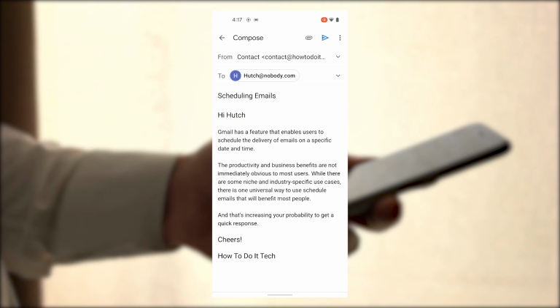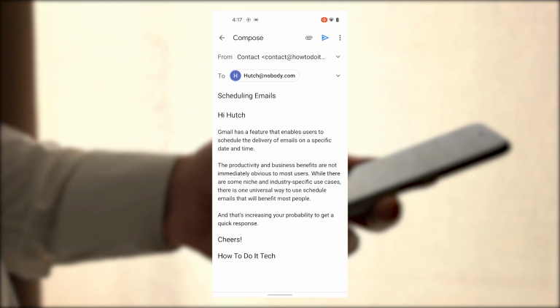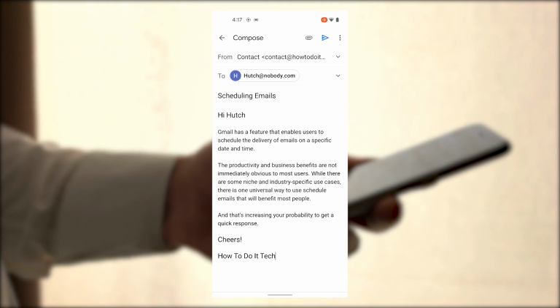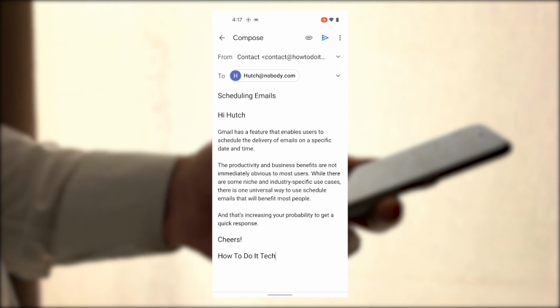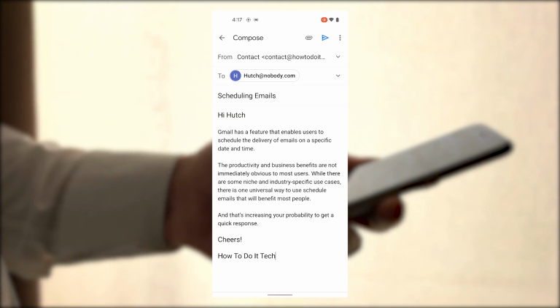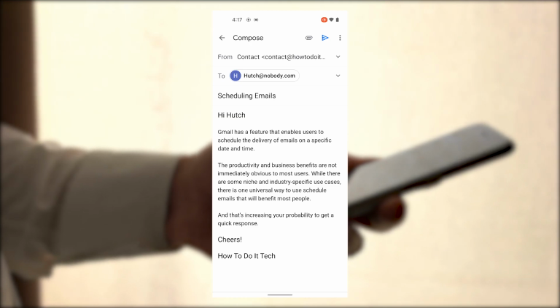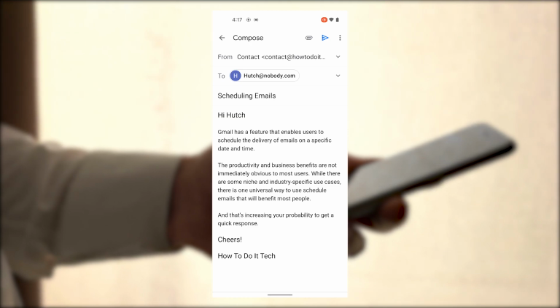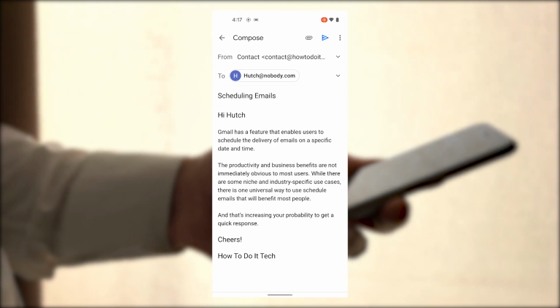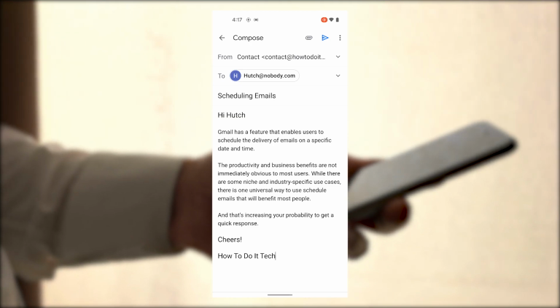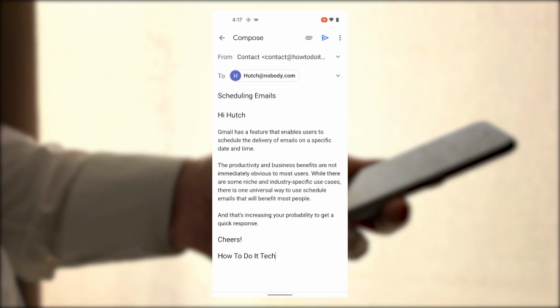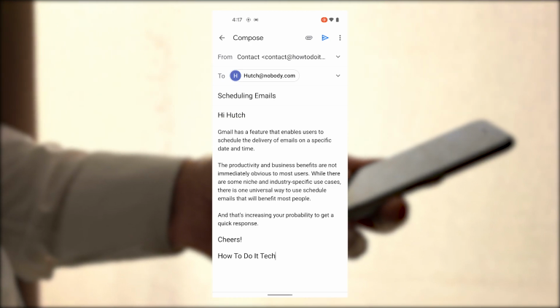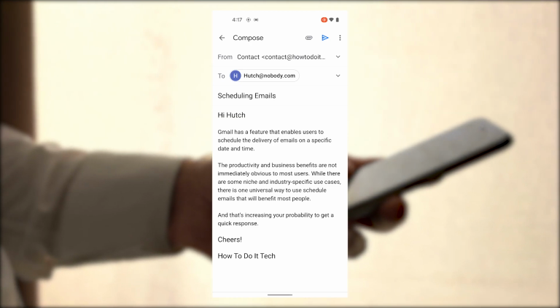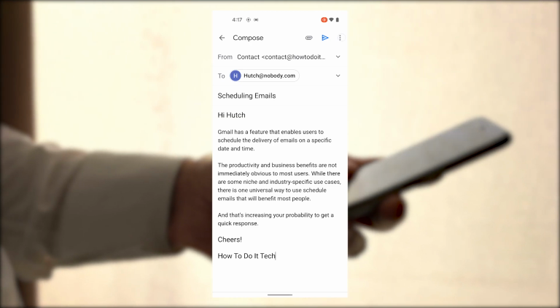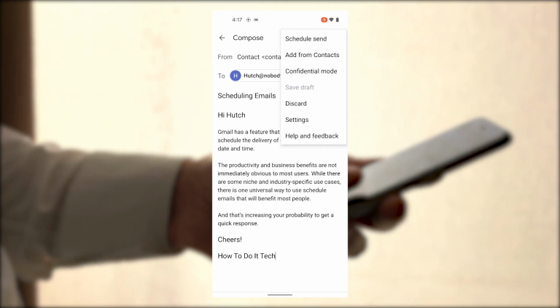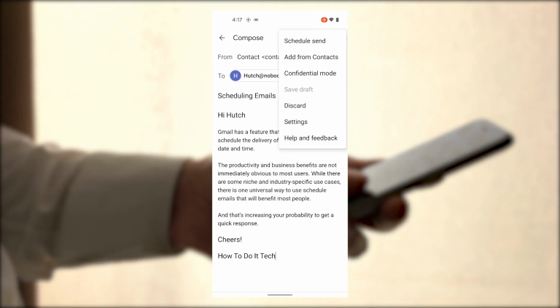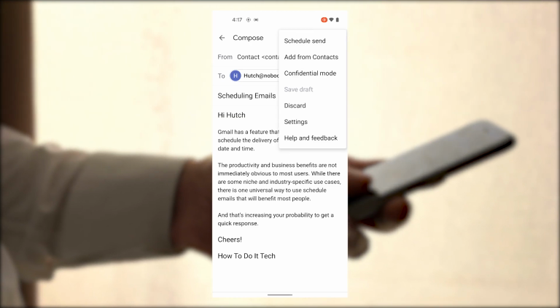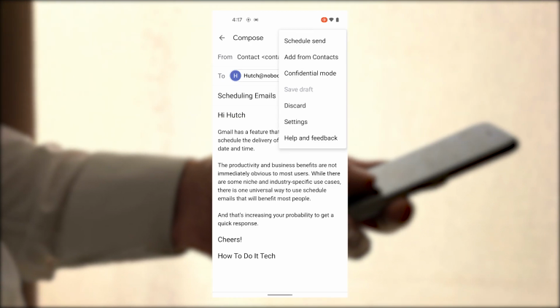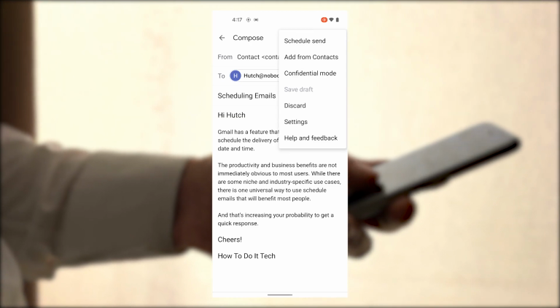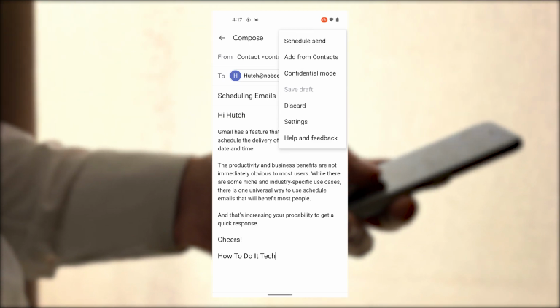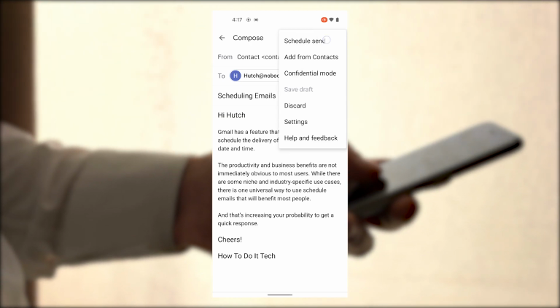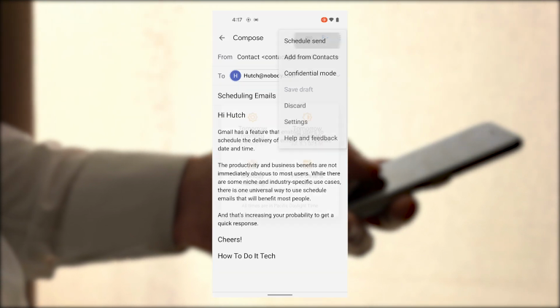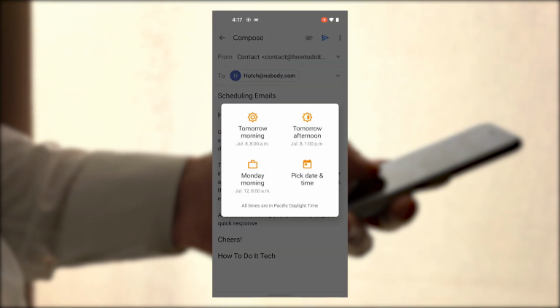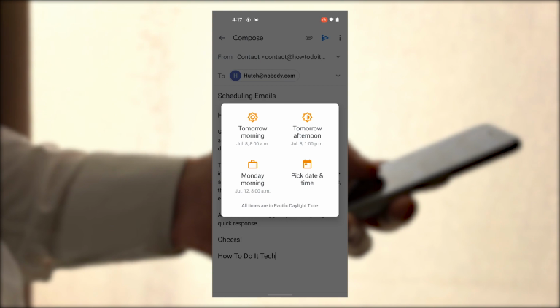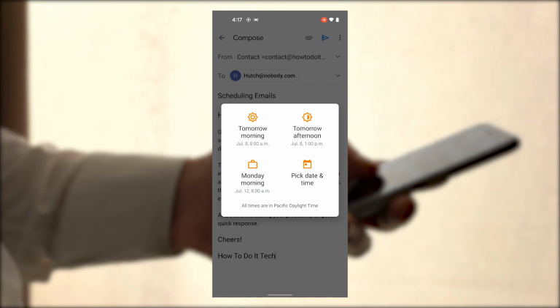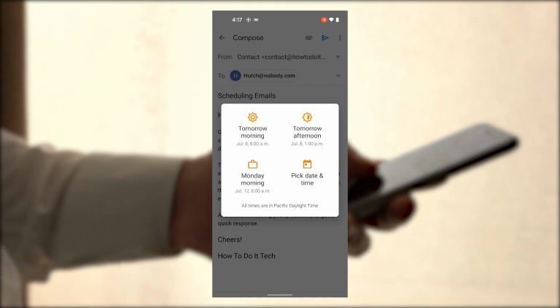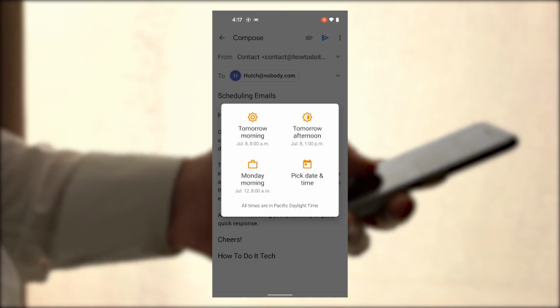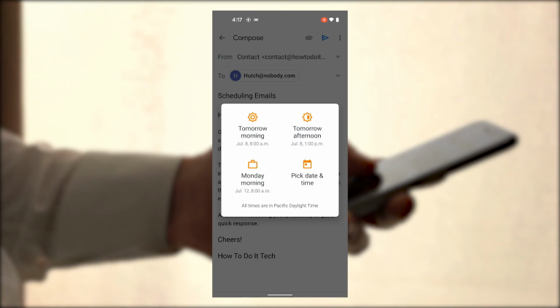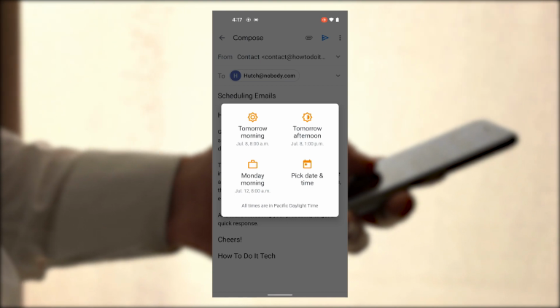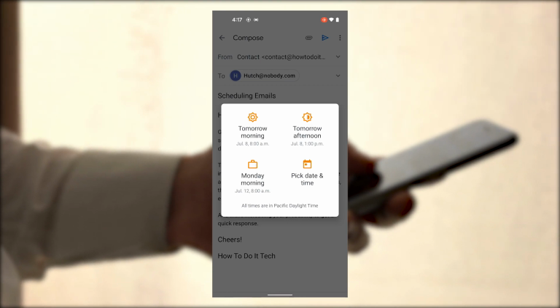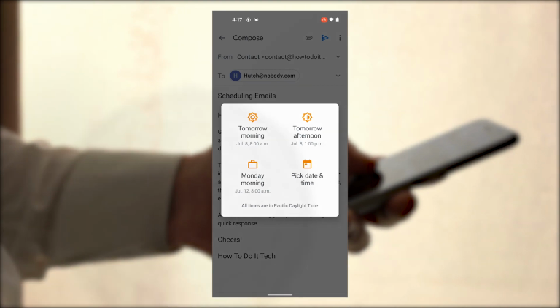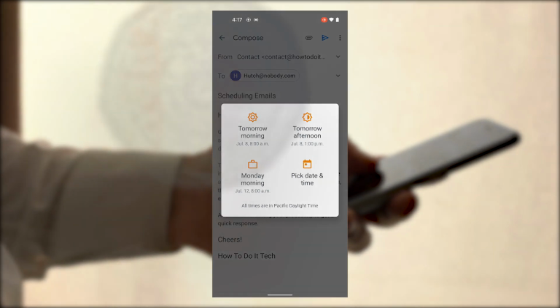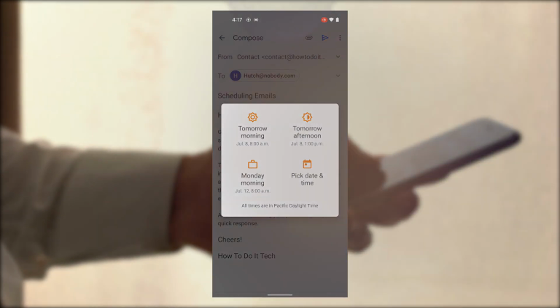On mobile, using the Gmail app, you can access the same menus via the three dots and then Schedule Send.